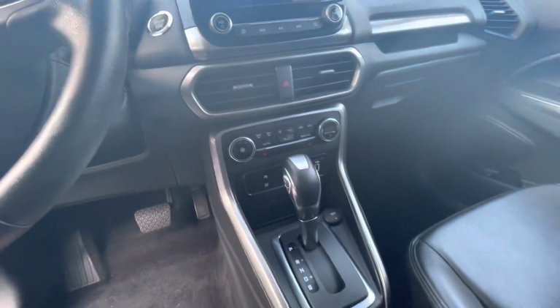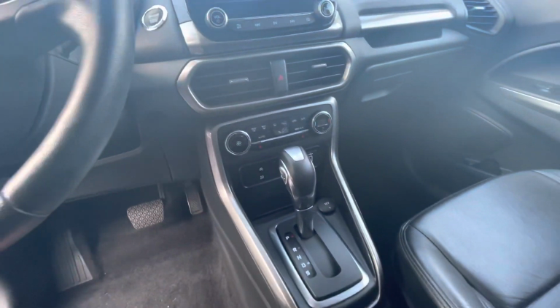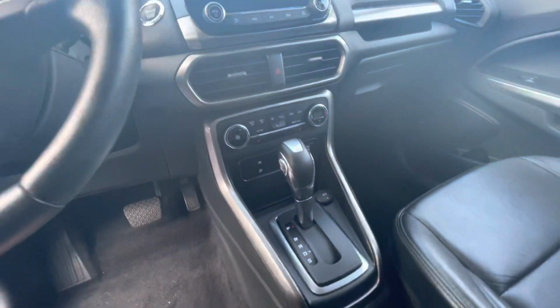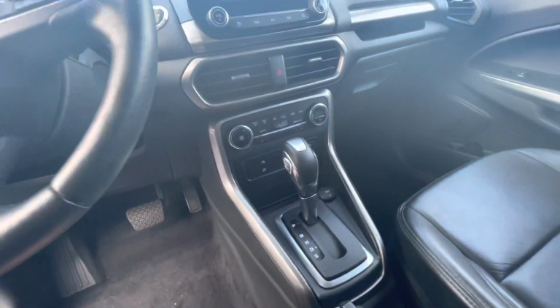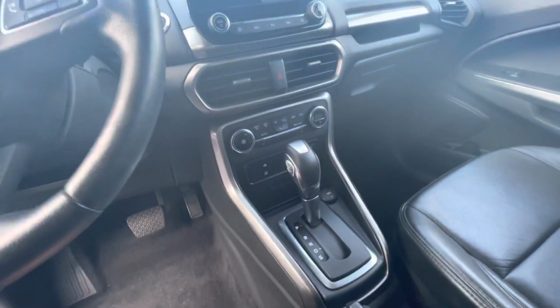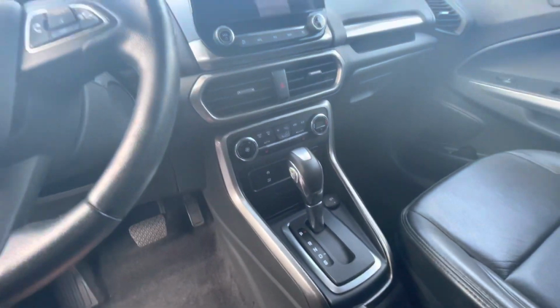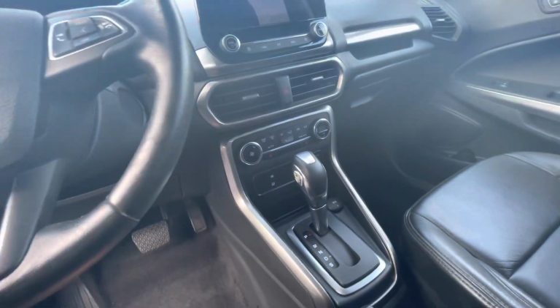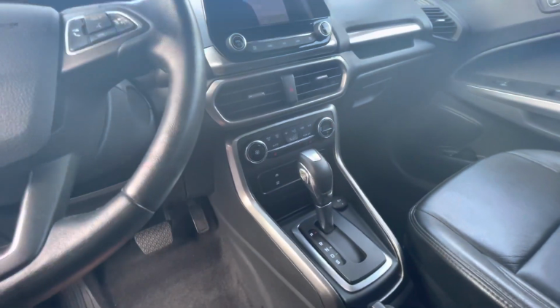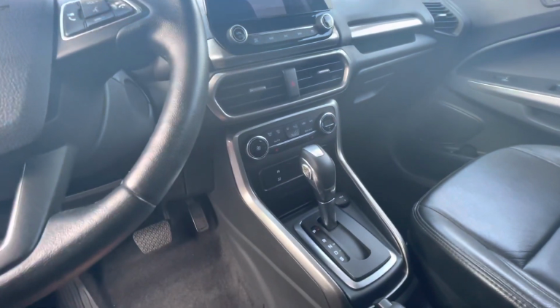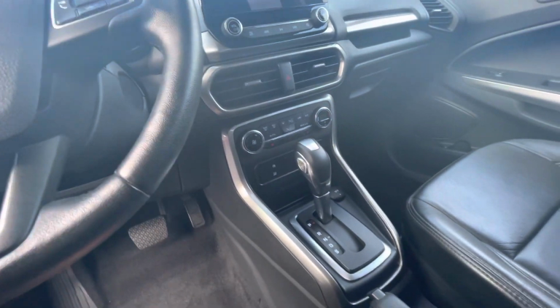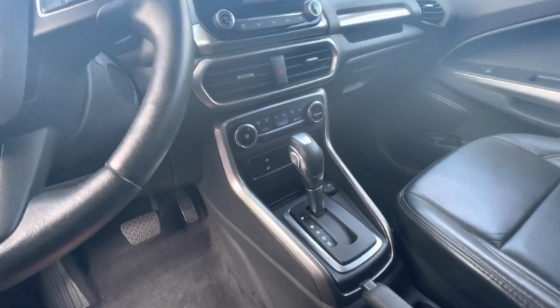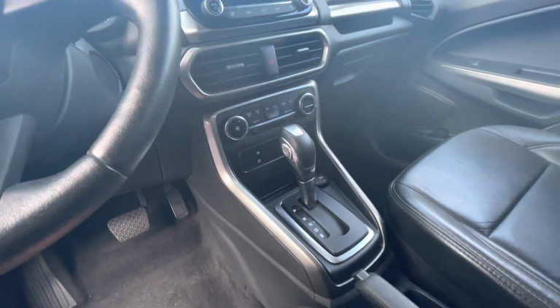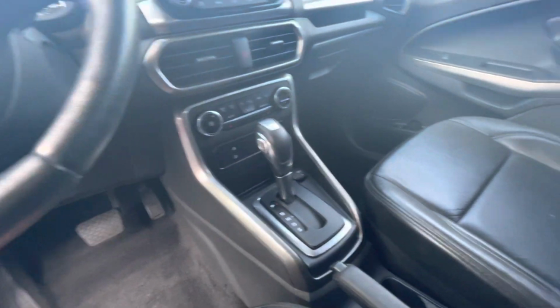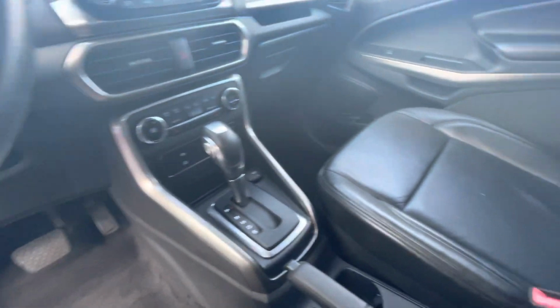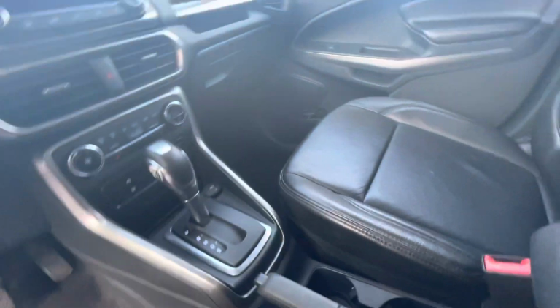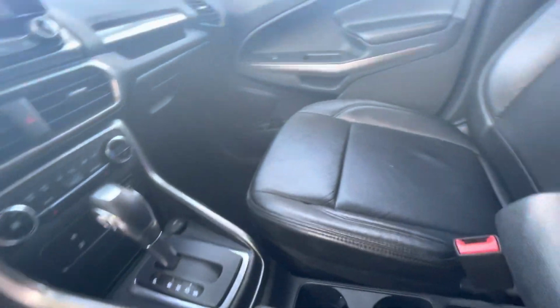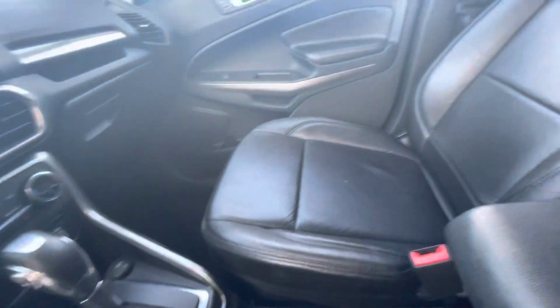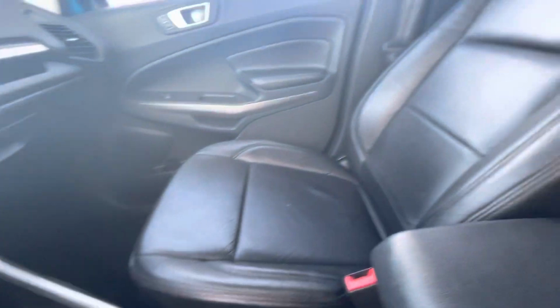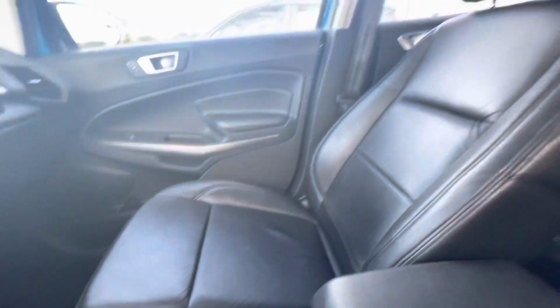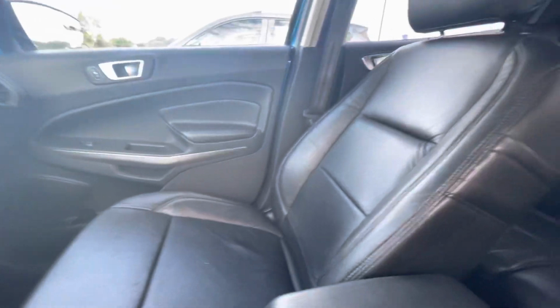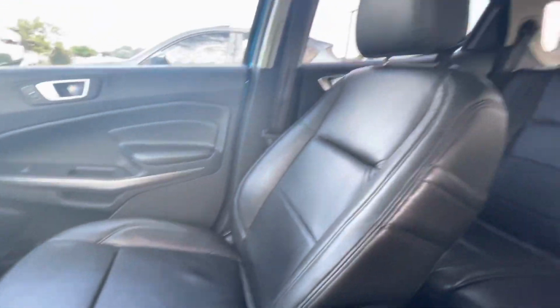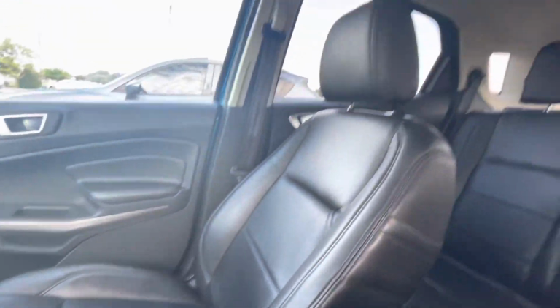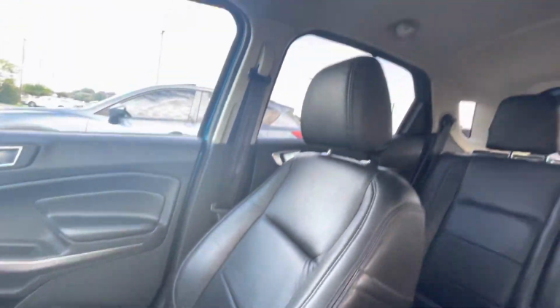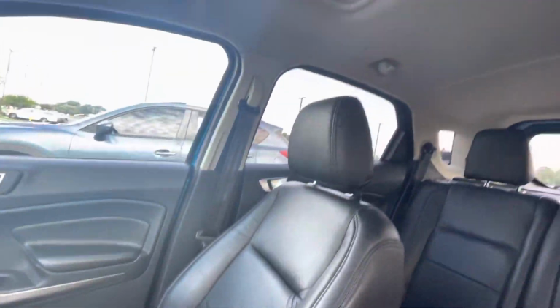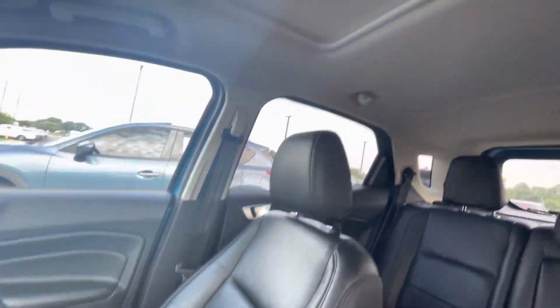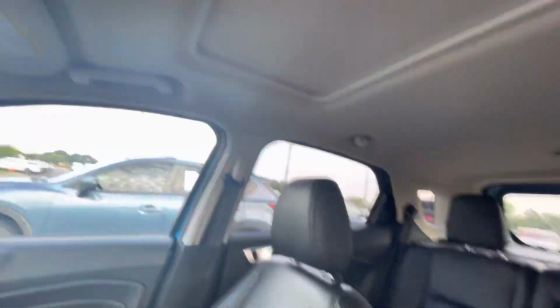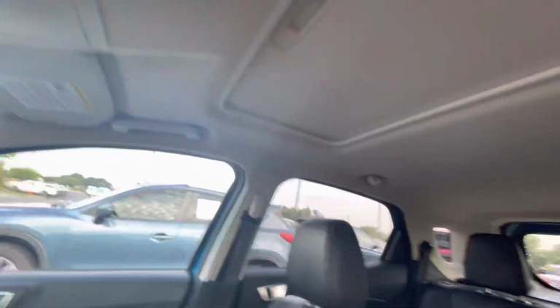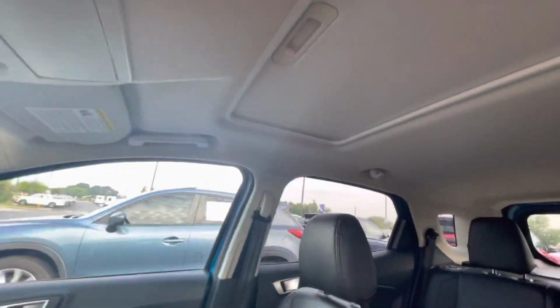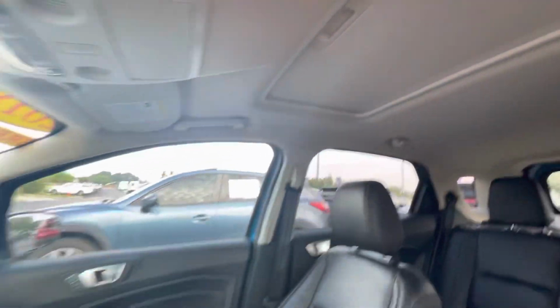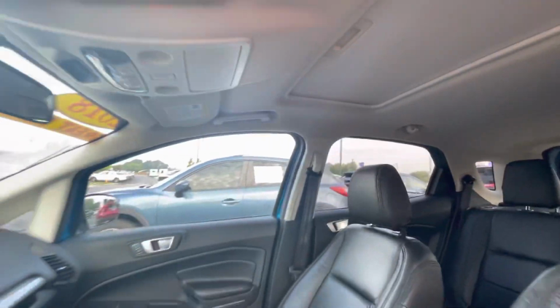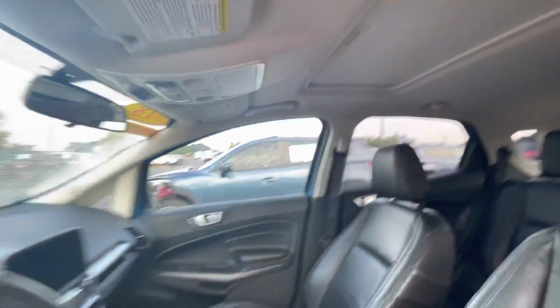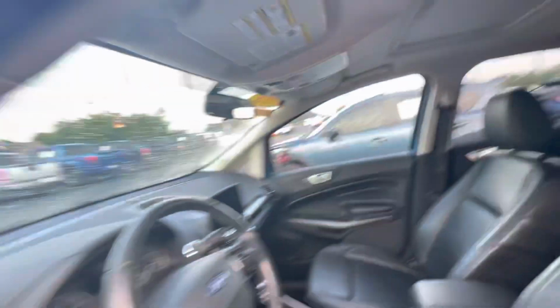Of course, this has all-leather interior, your shifter right there. Super great shape. And your sunroof.